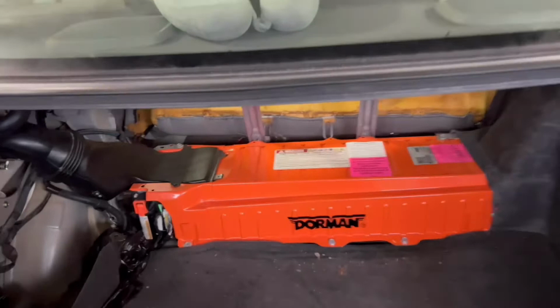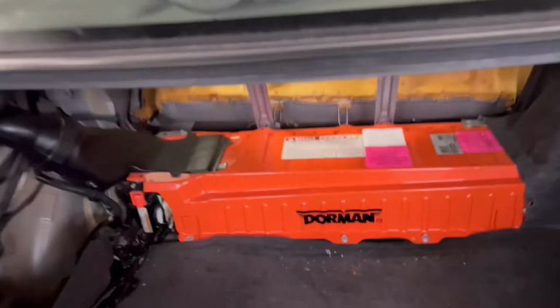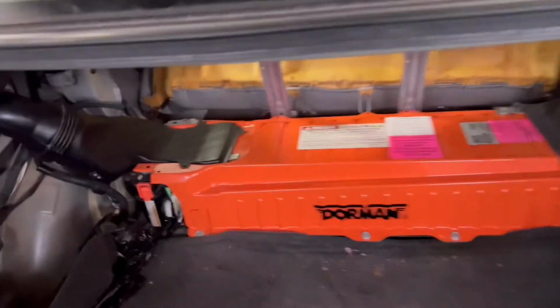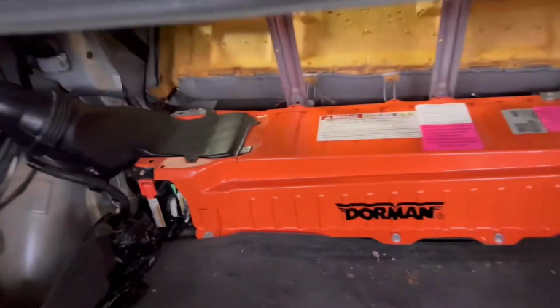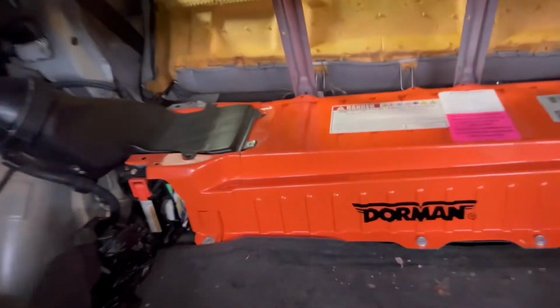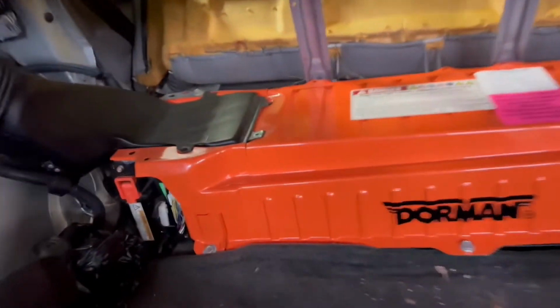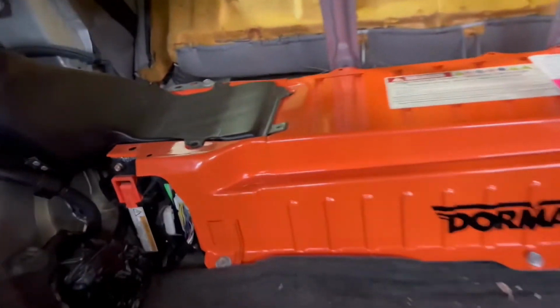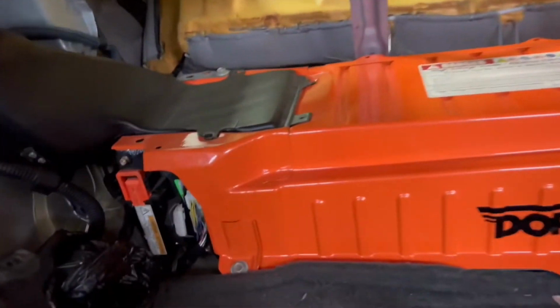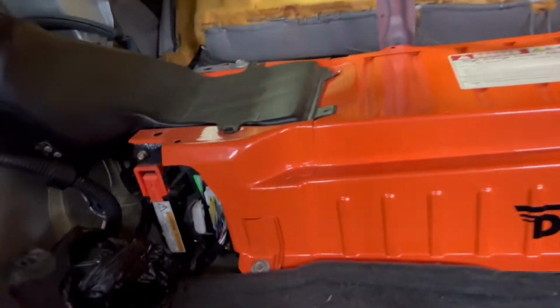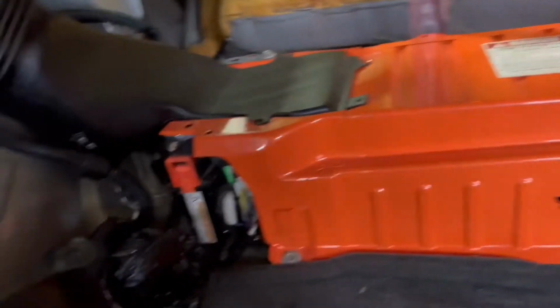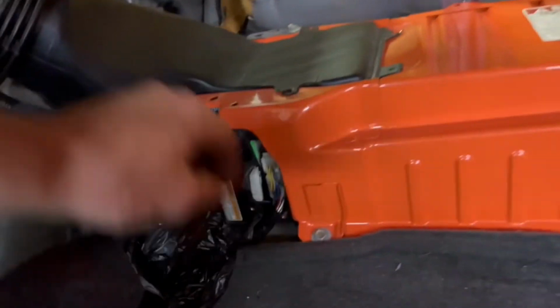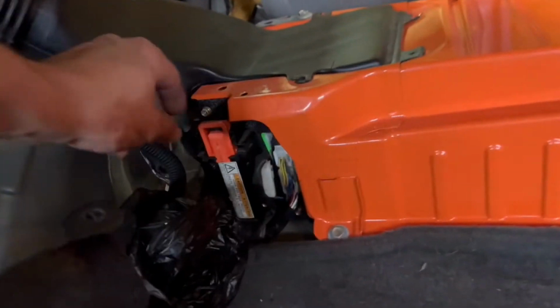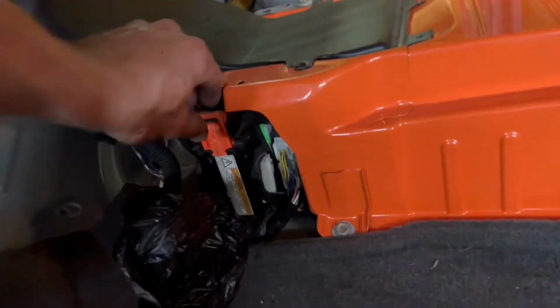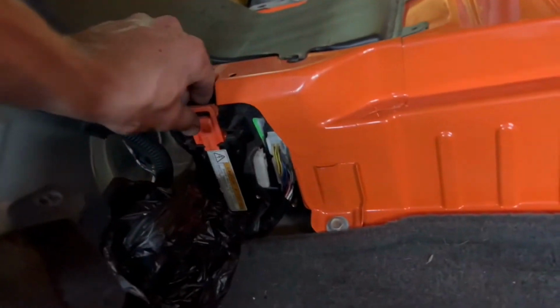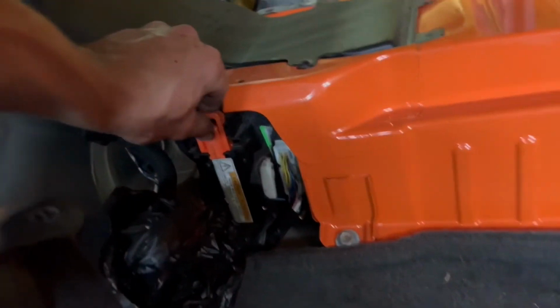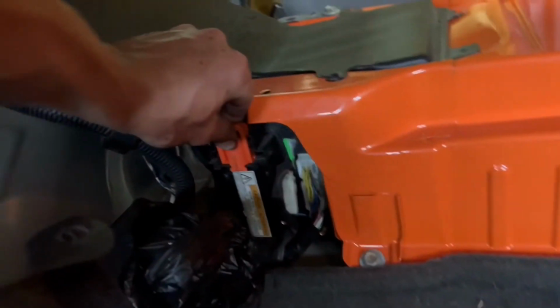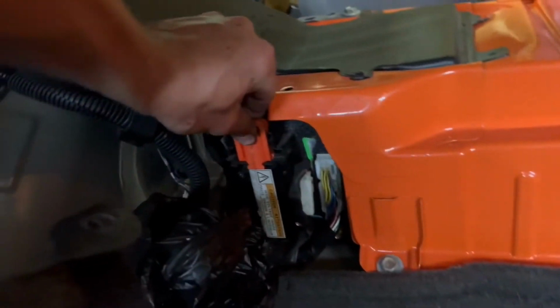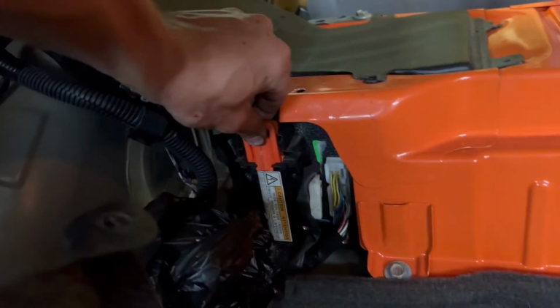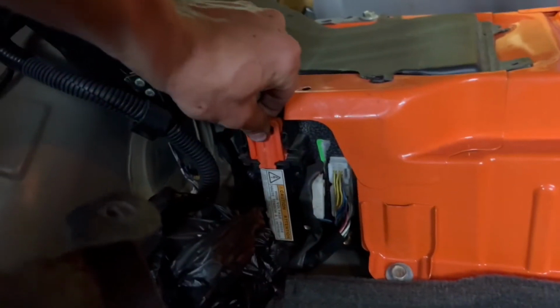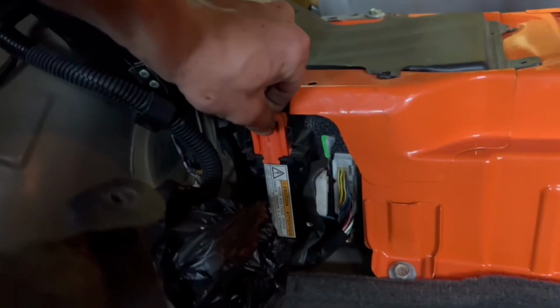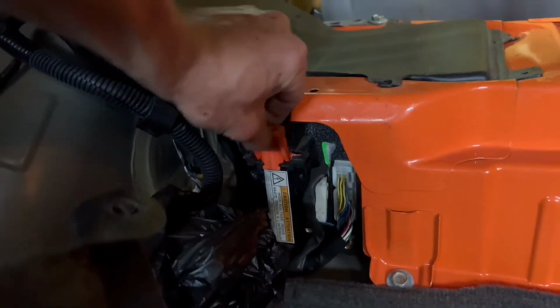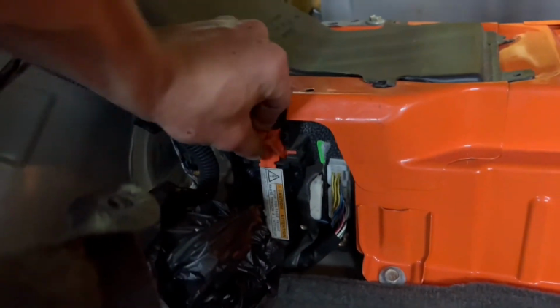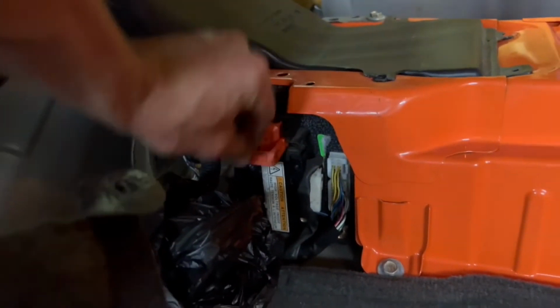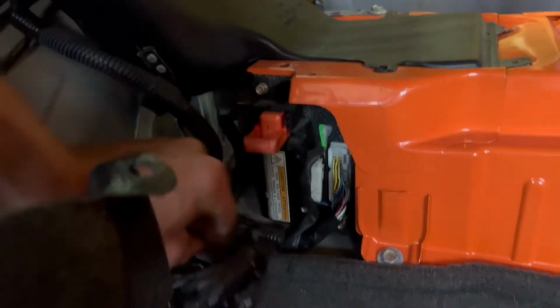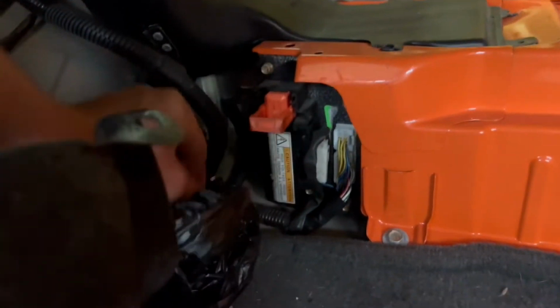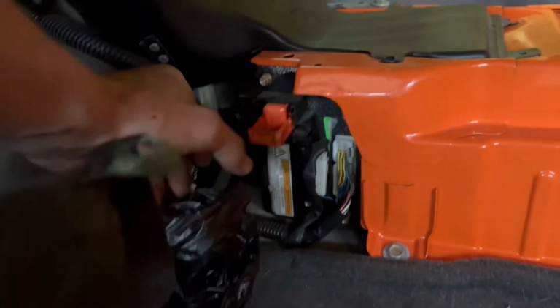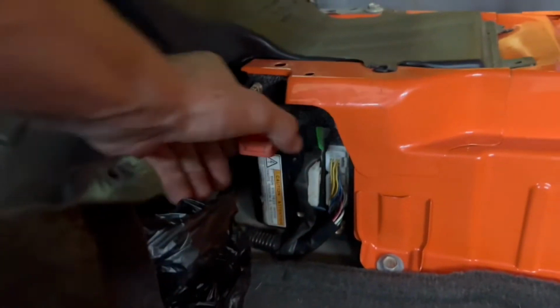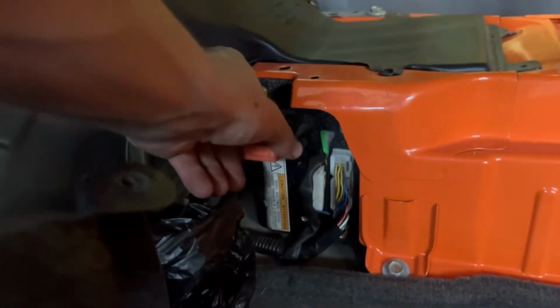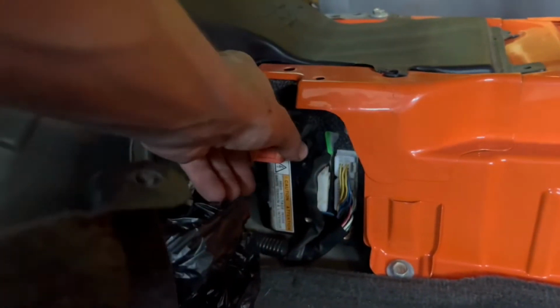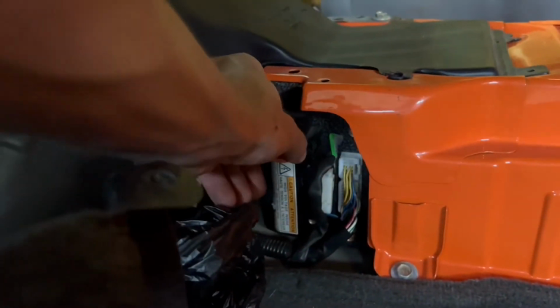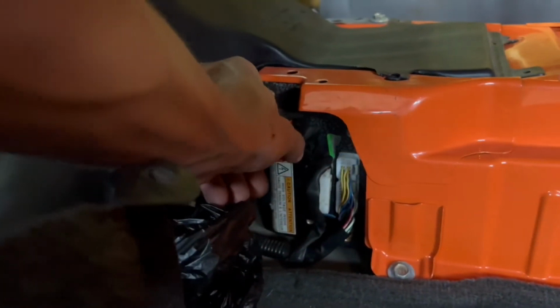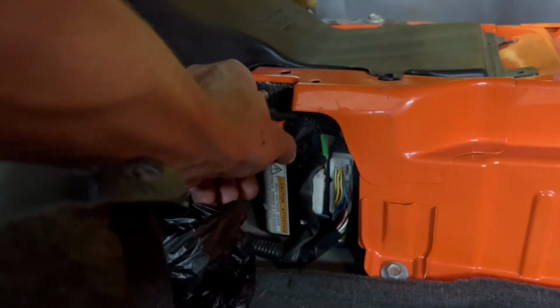First thing you want to do is take out this orange plug. You want to pull up on it and then down, and then it pulls right out.